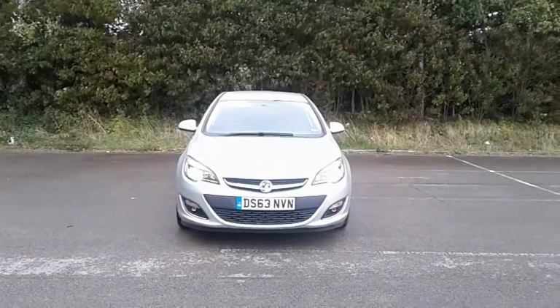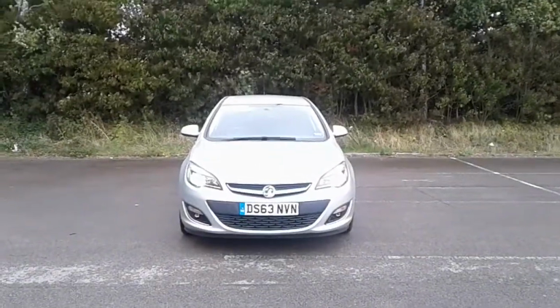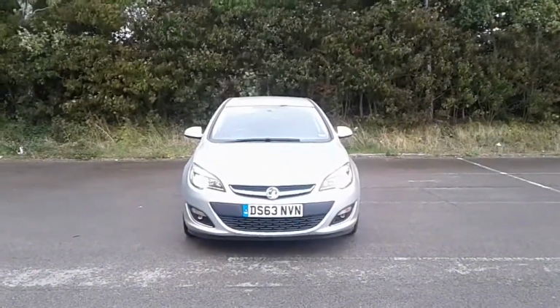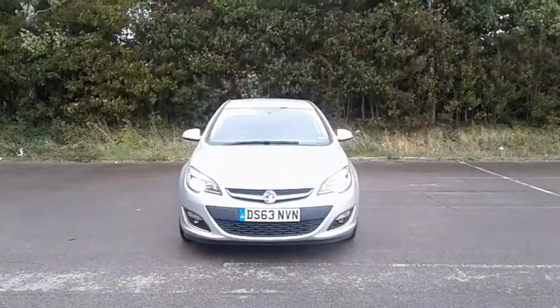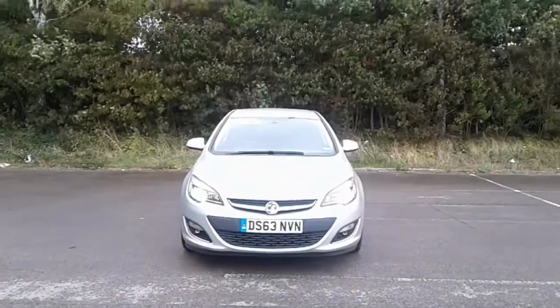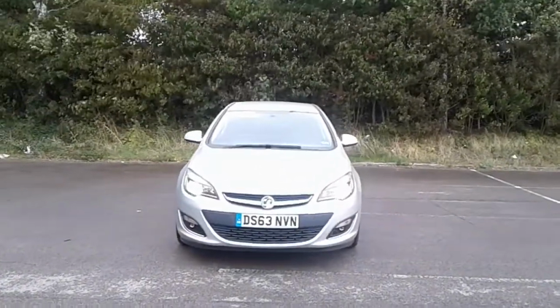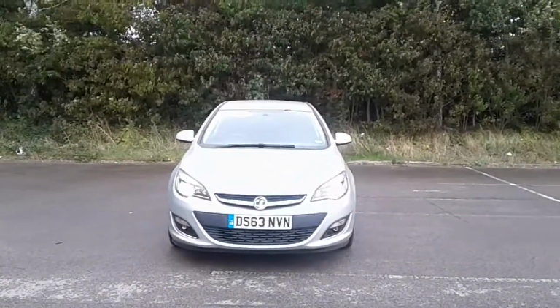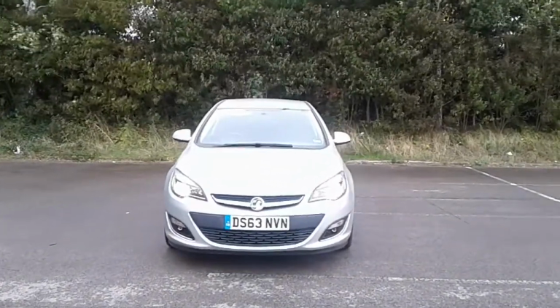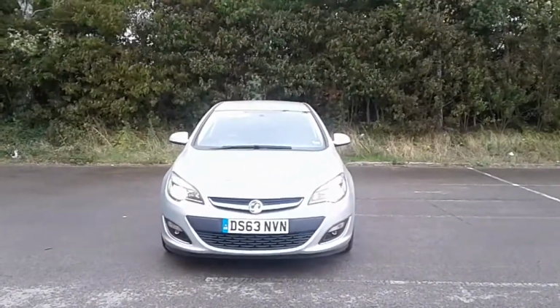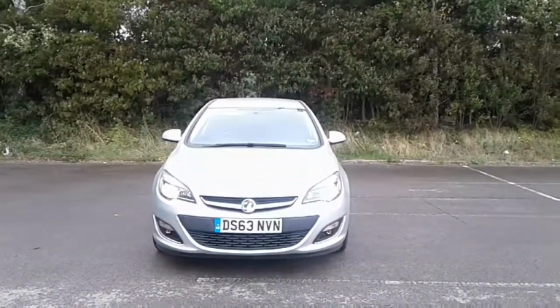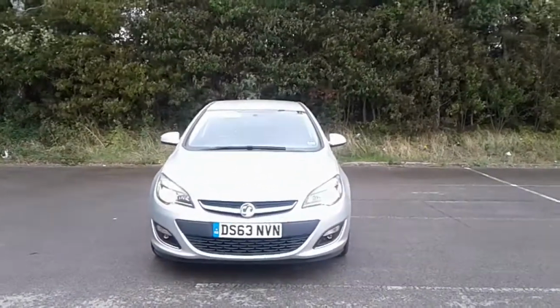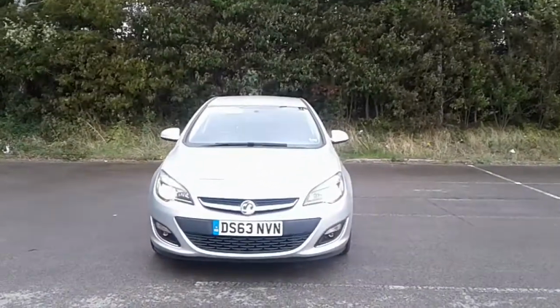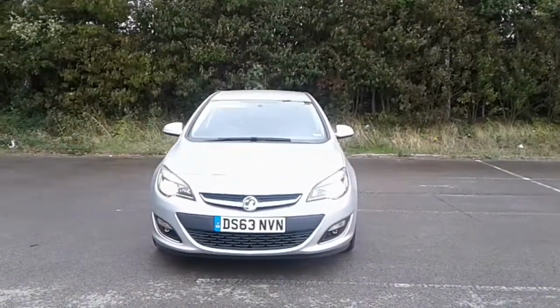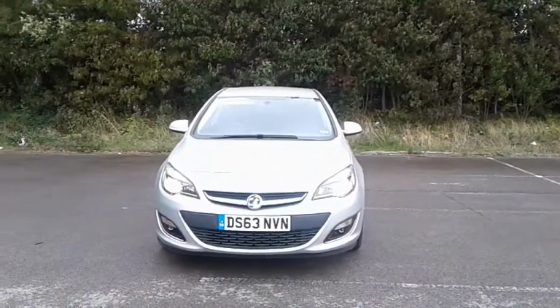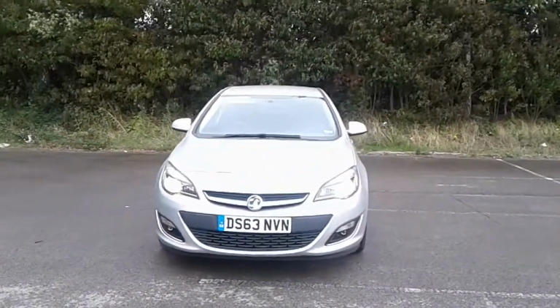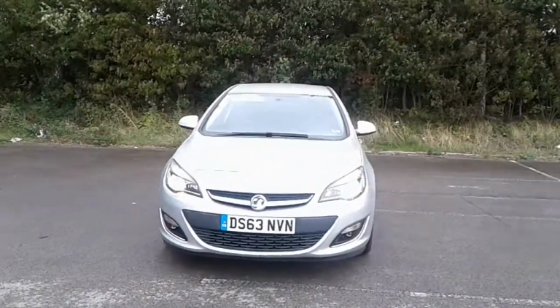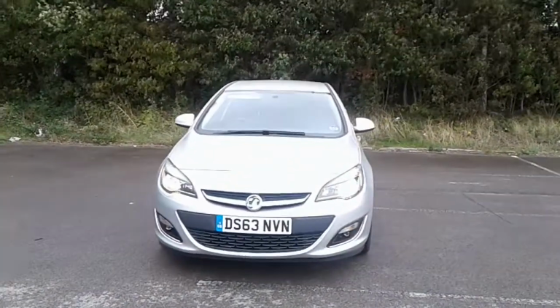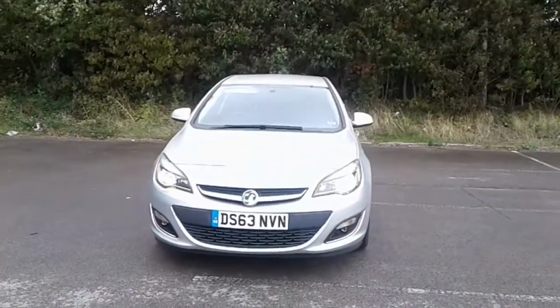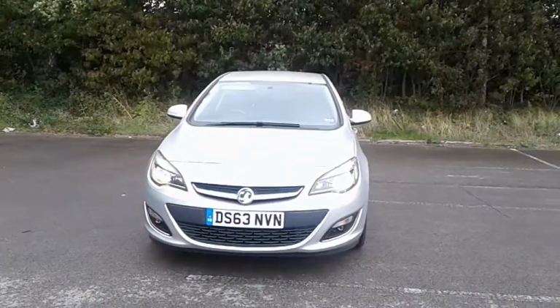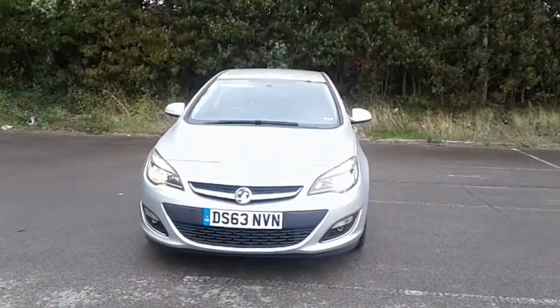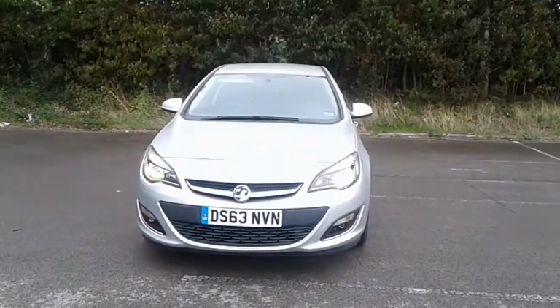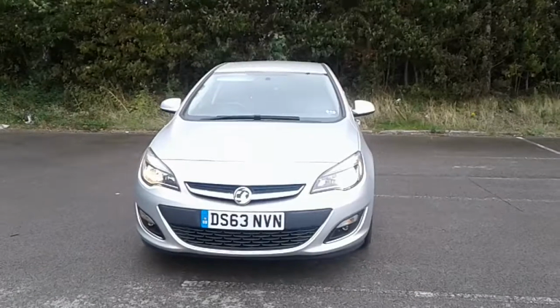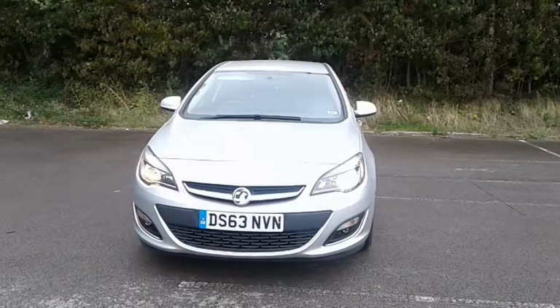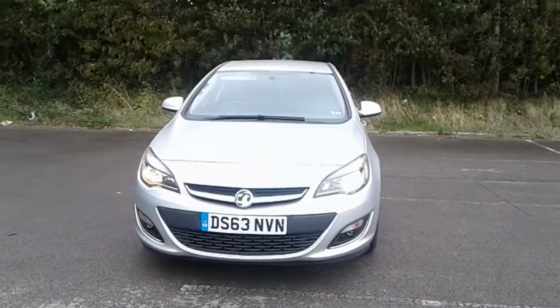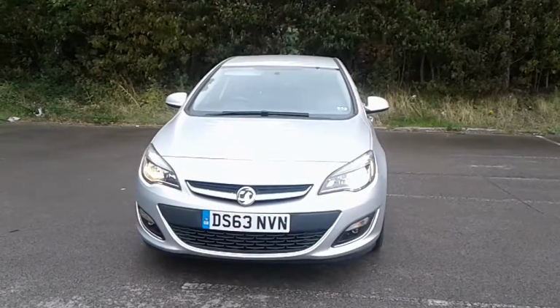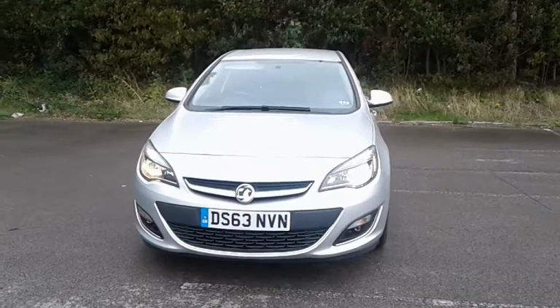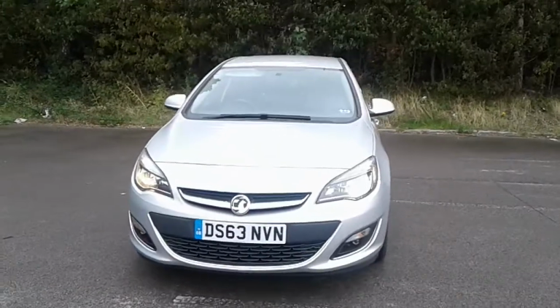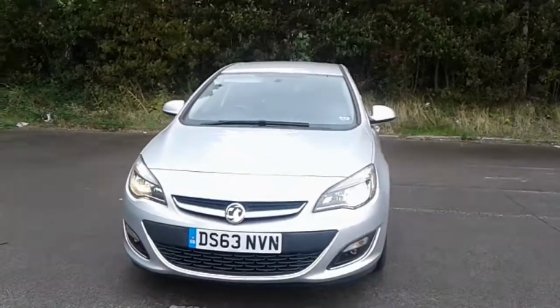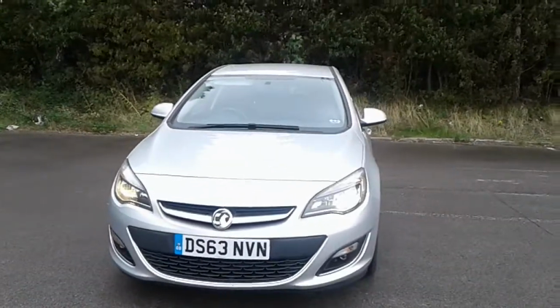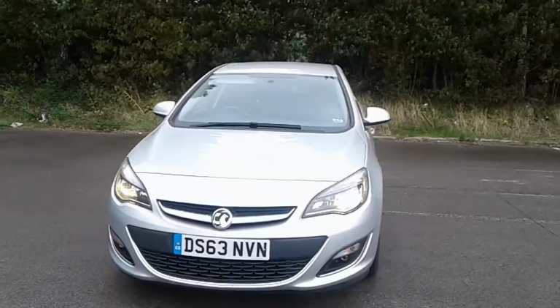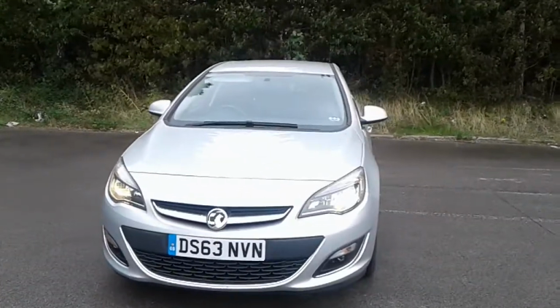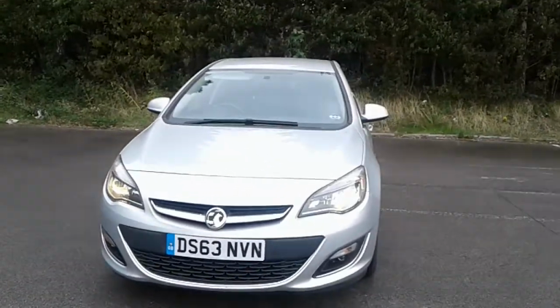Welcome to Vauxhall at Pentagon Lincoln Tritton Road. Here we have a 63 plate Vauxhall Astra.